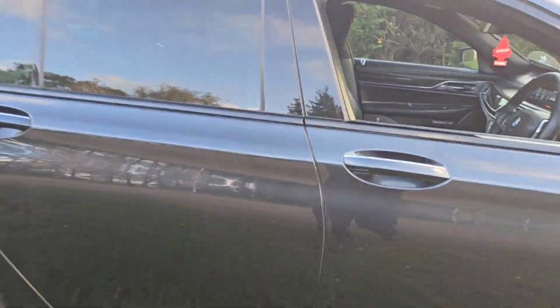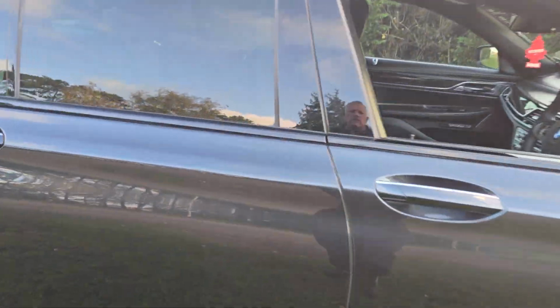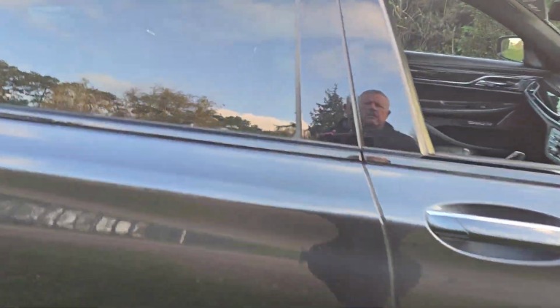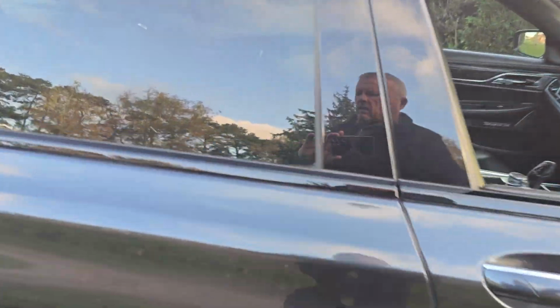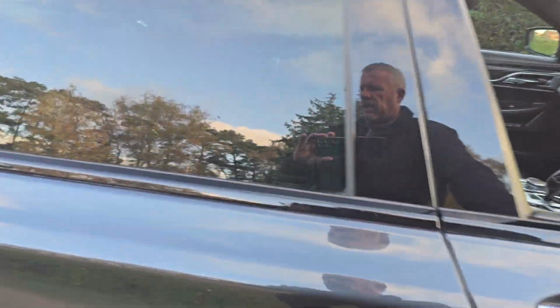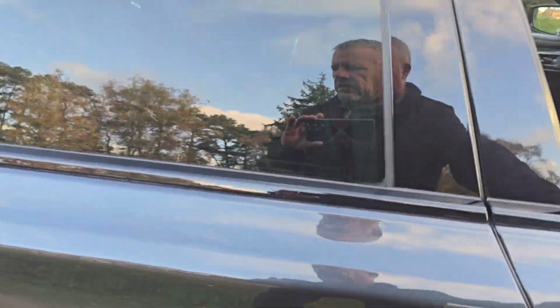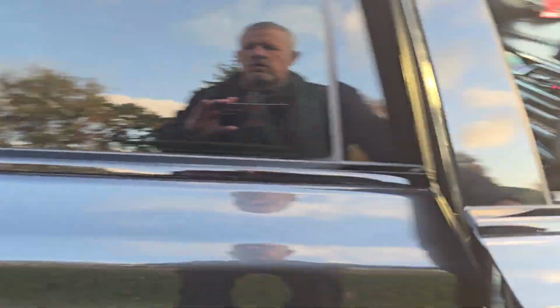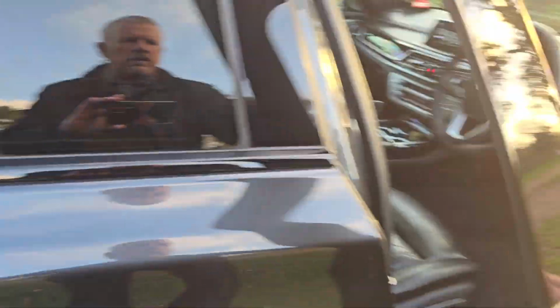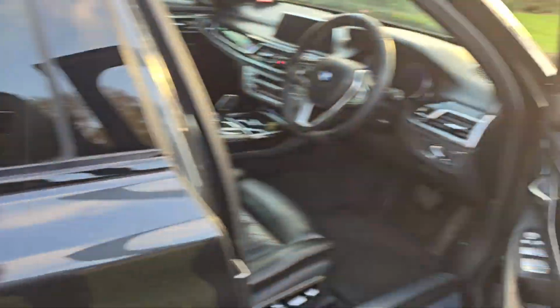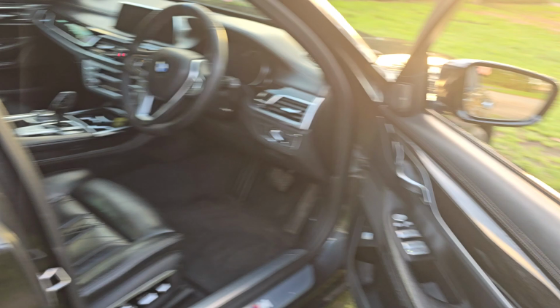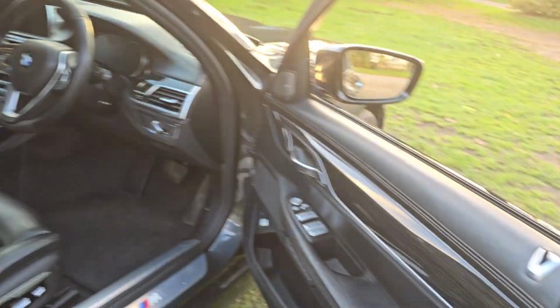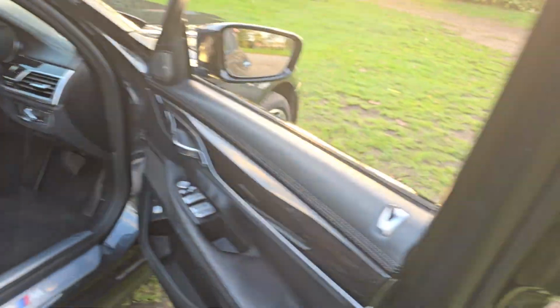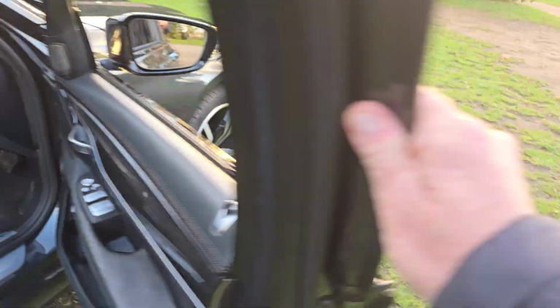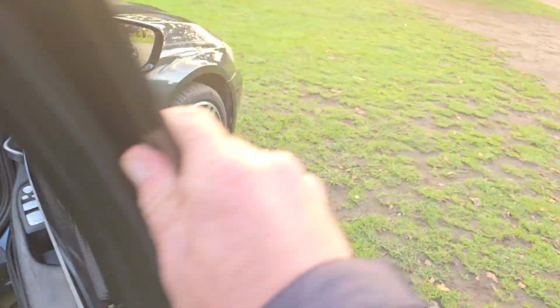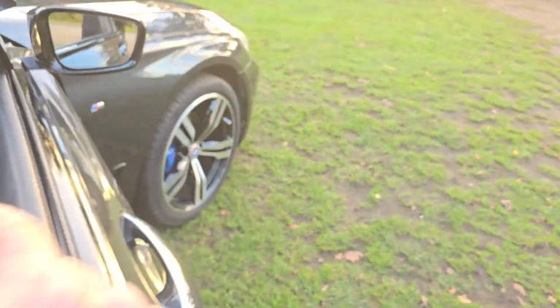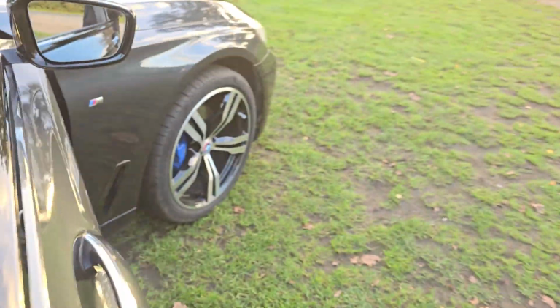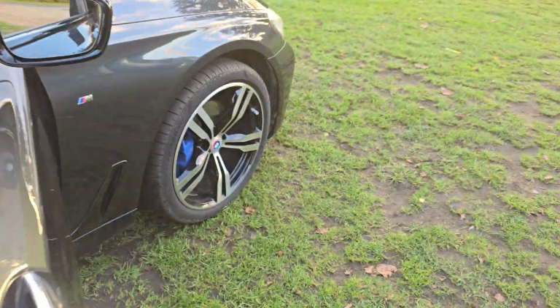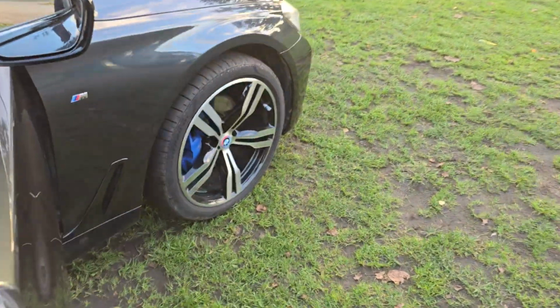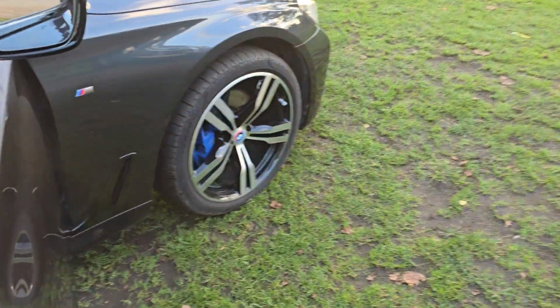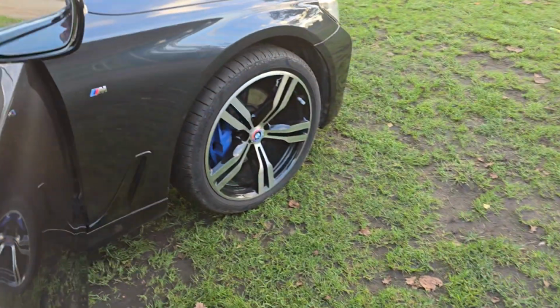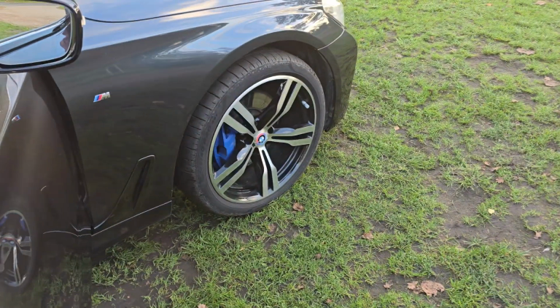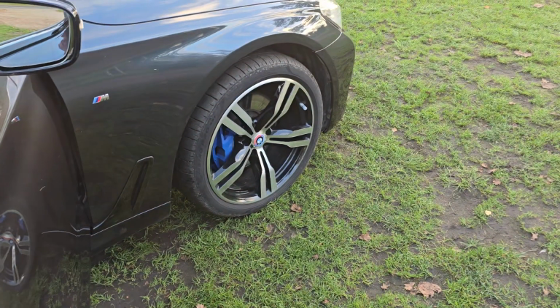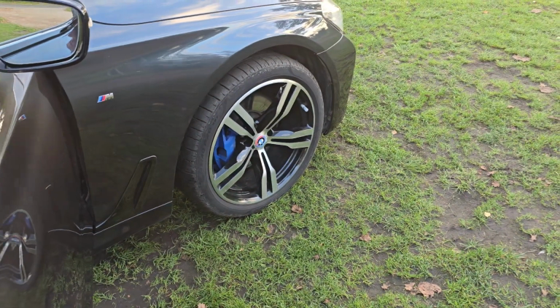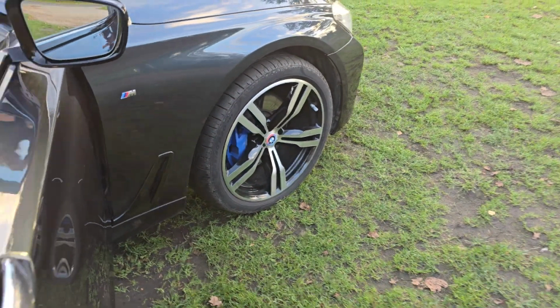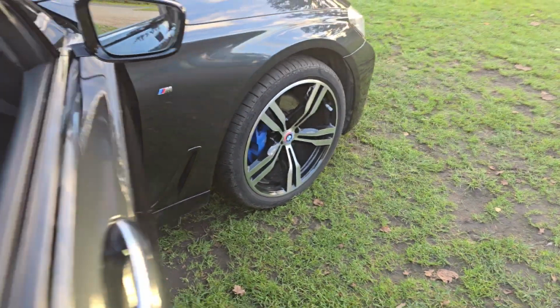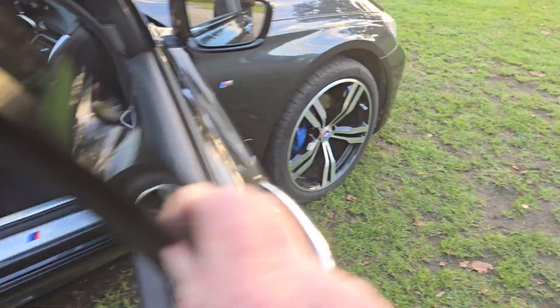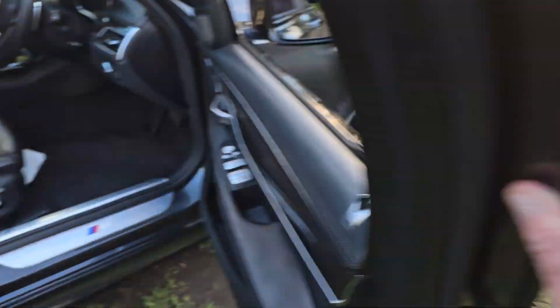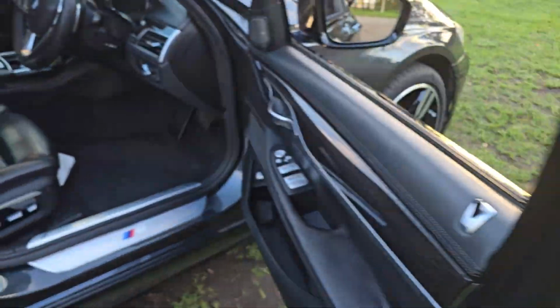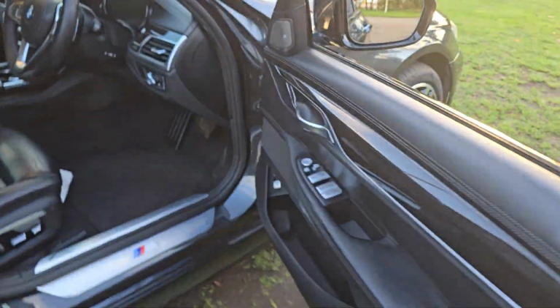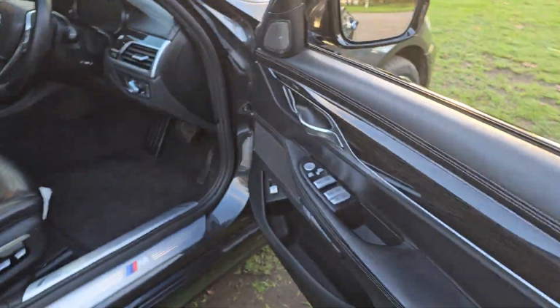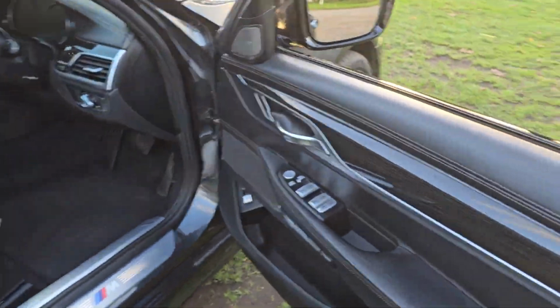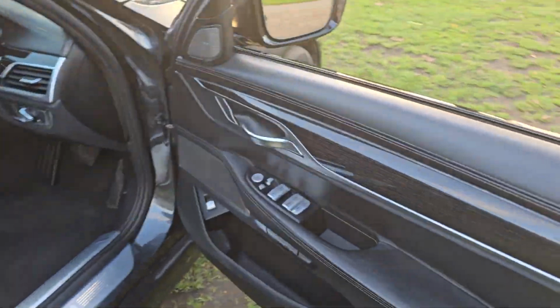This is the X-Drive and on the wheels there you've got blue calipers.